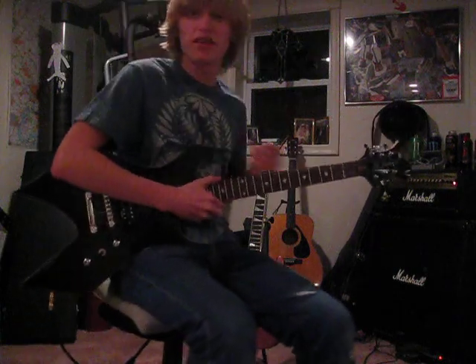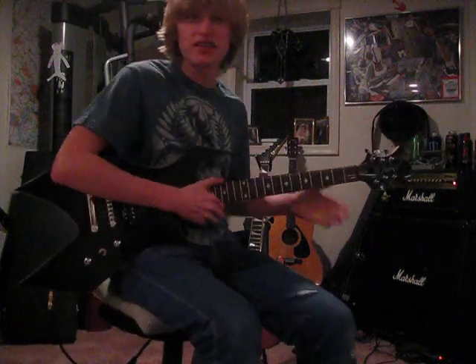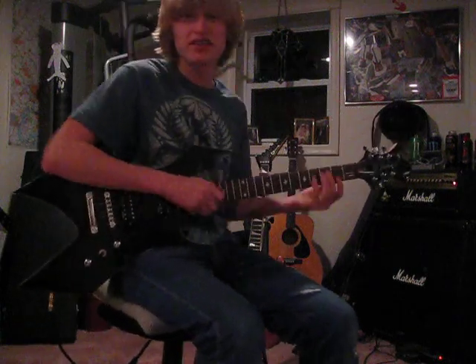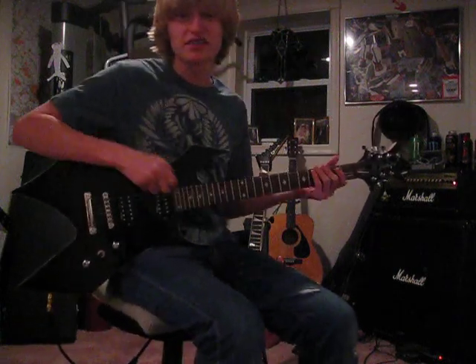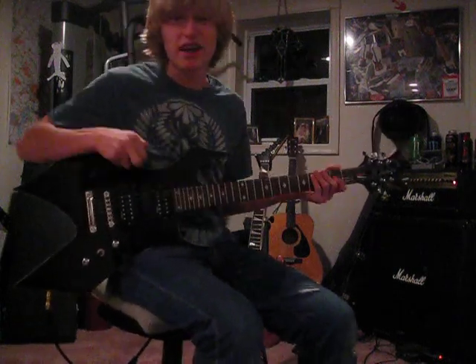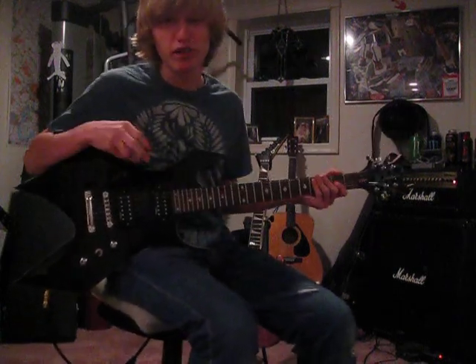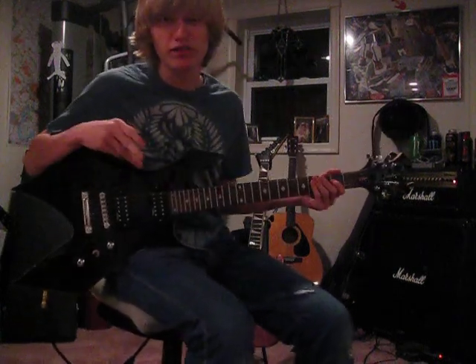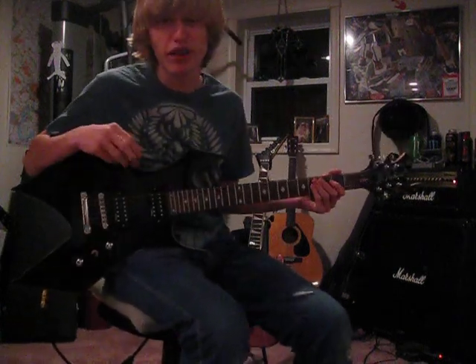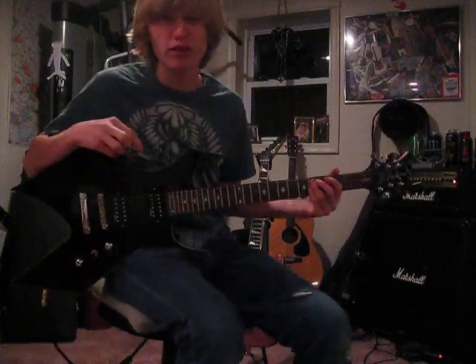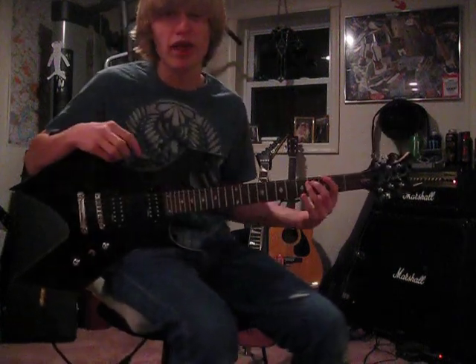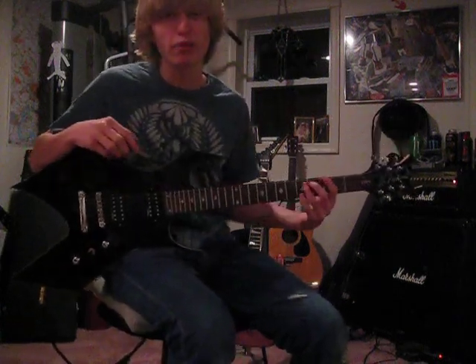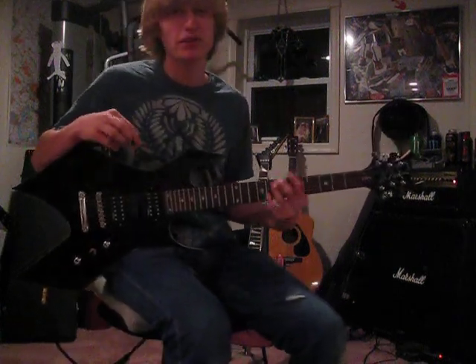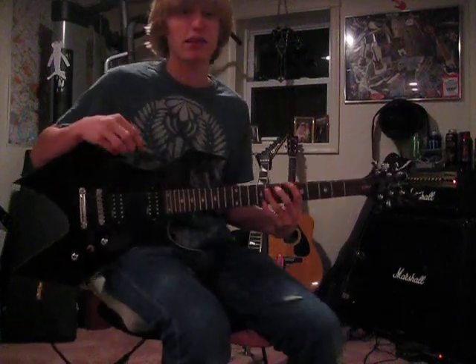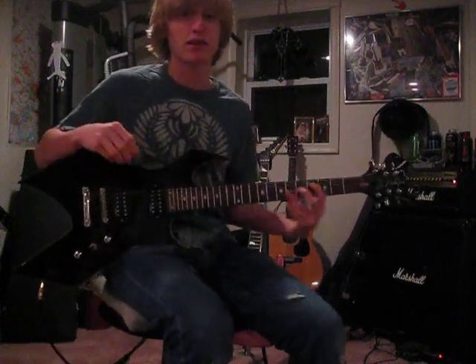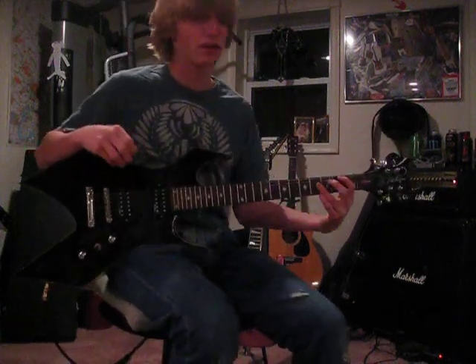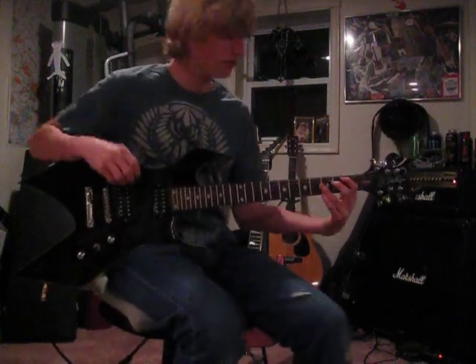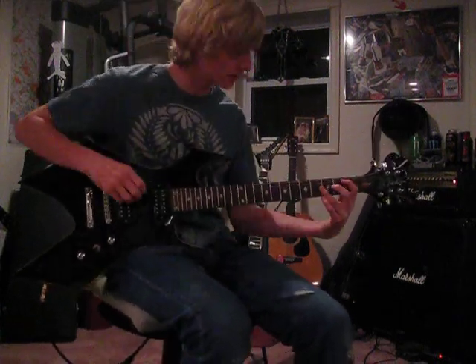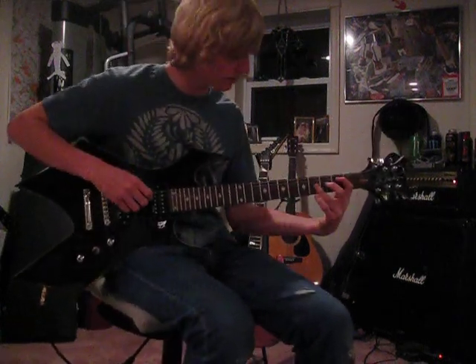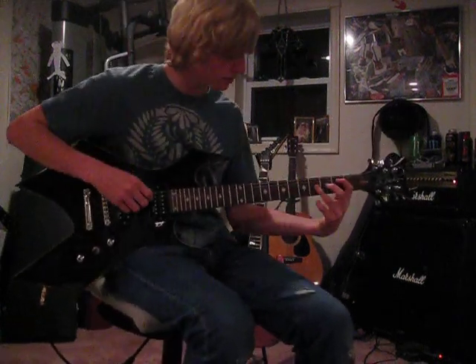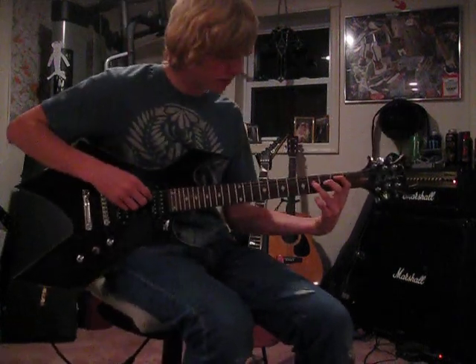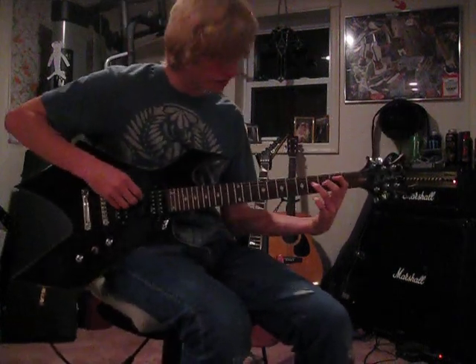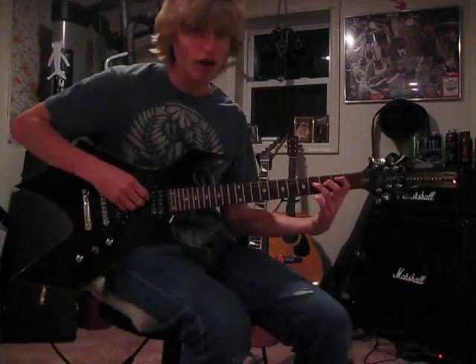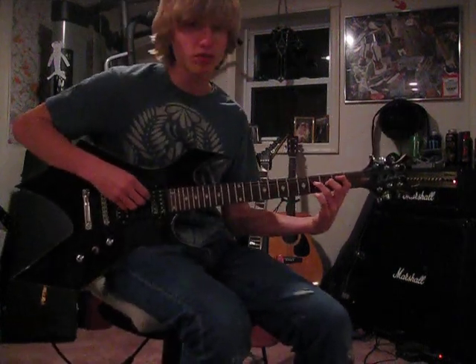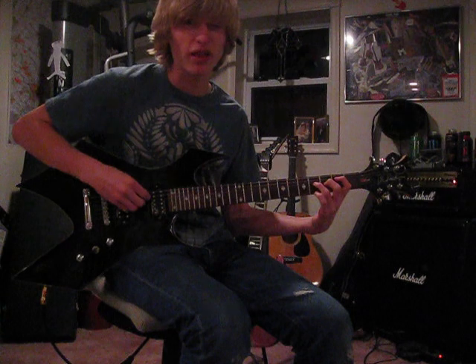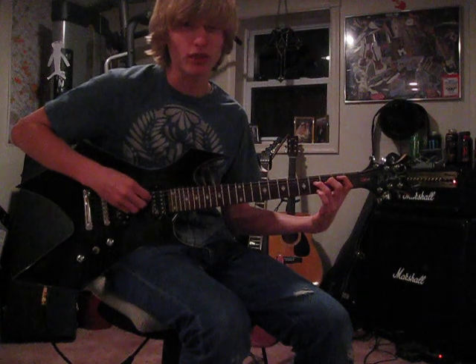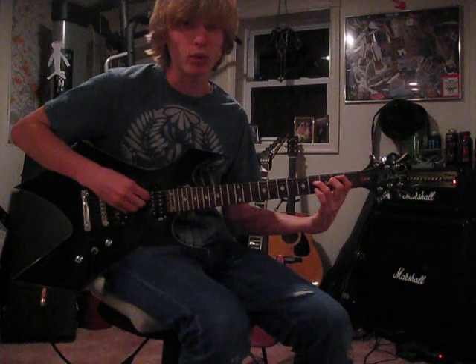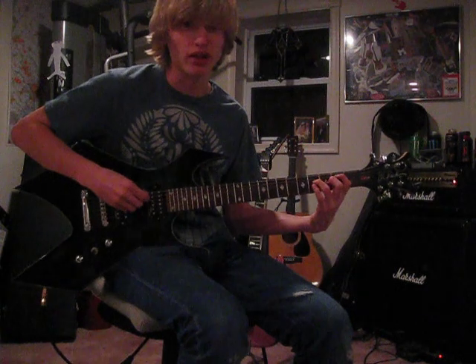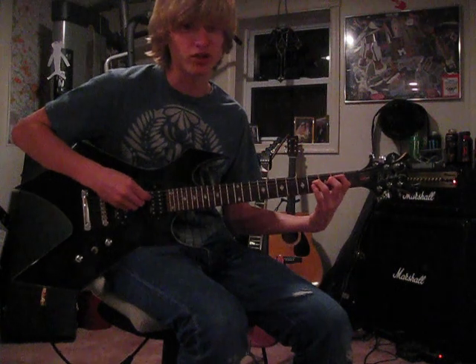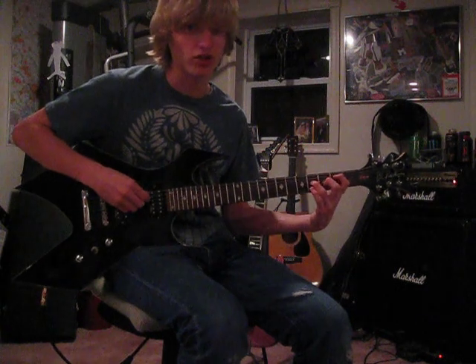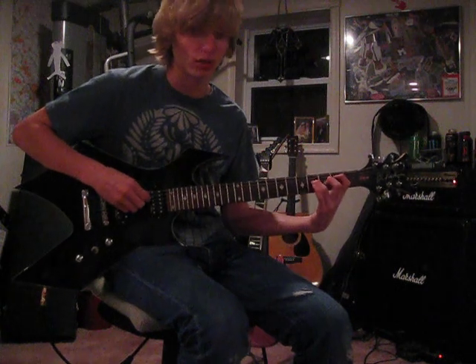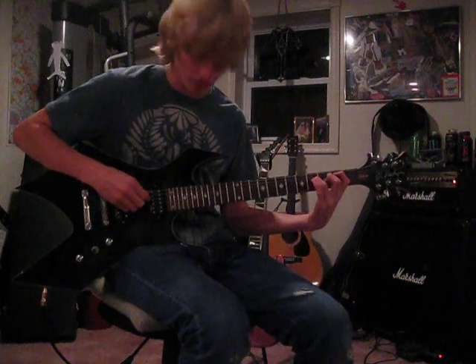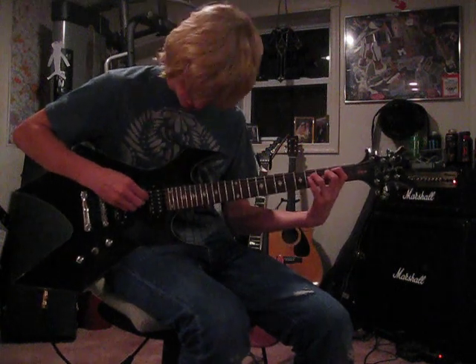This is how to play Fade to Black by Metallica. I'll just play it through one time to show you what it's like.